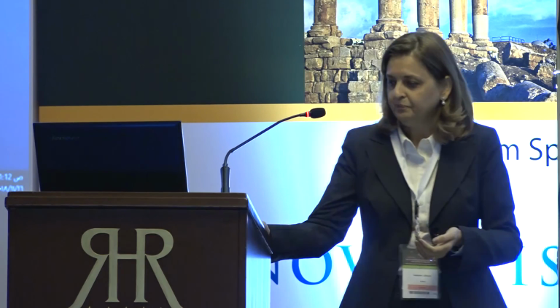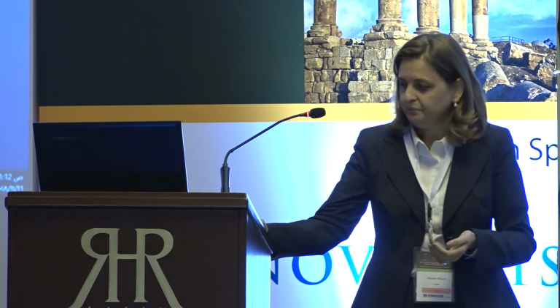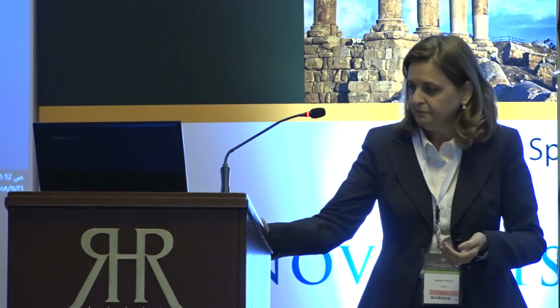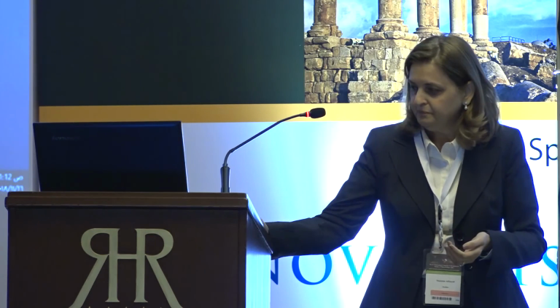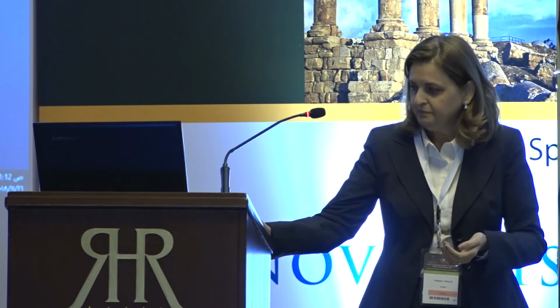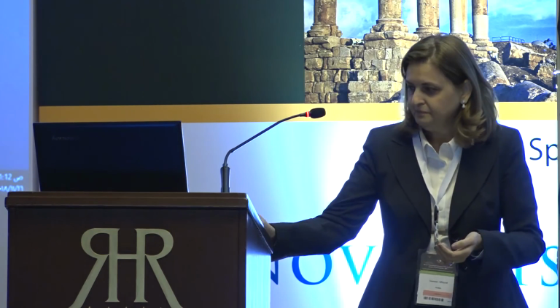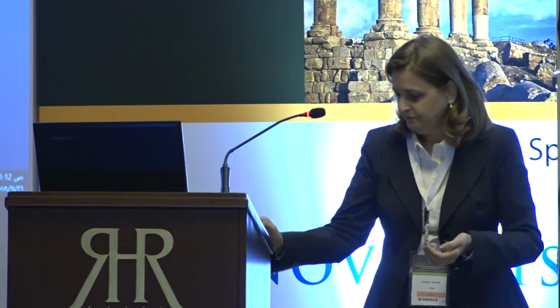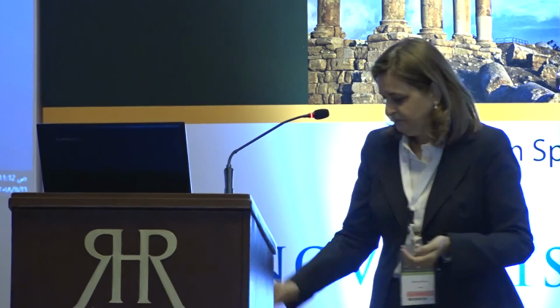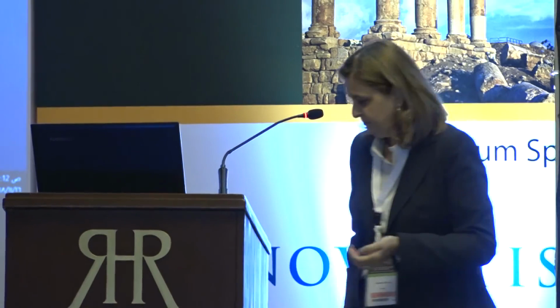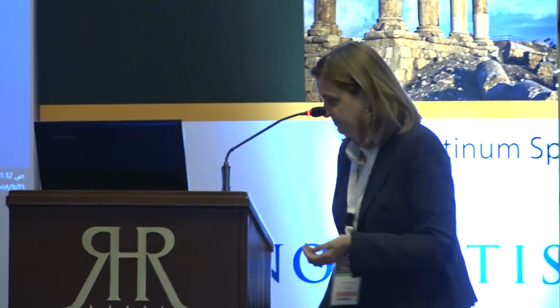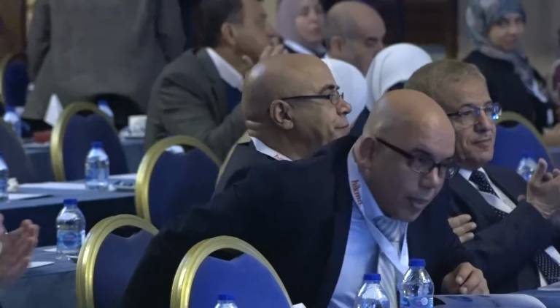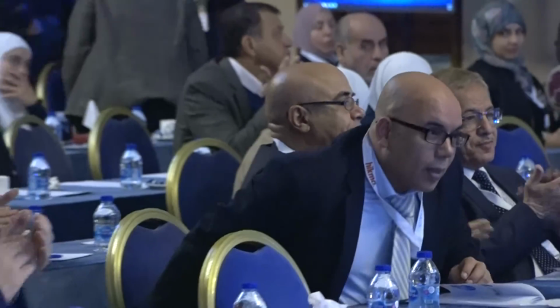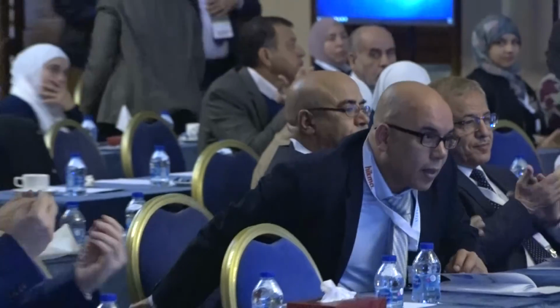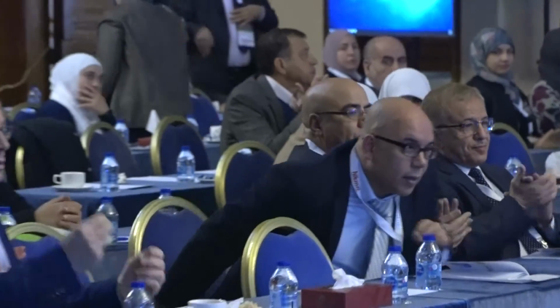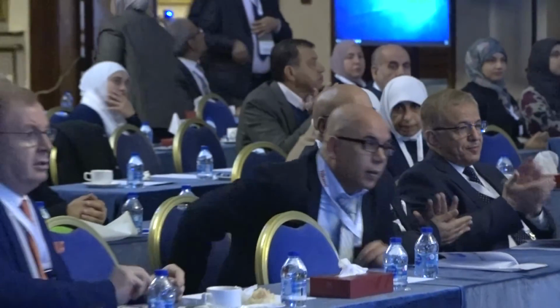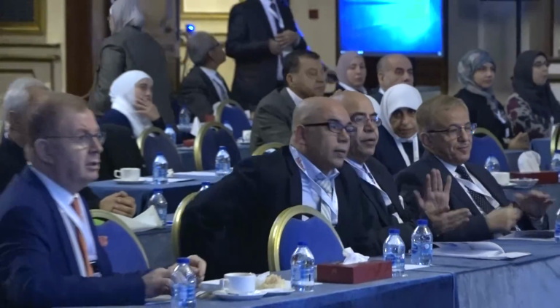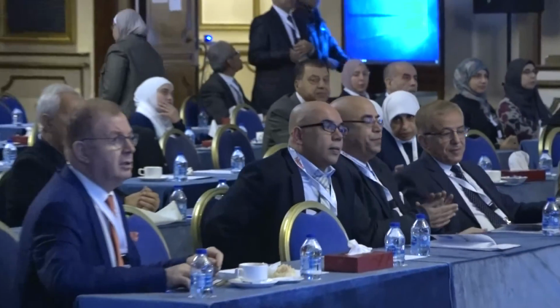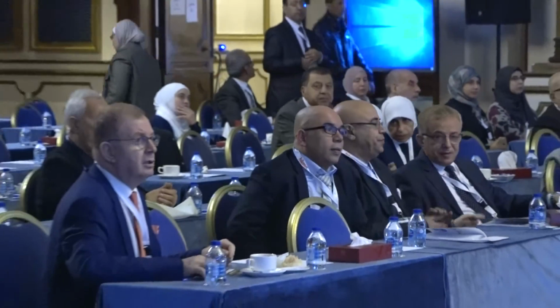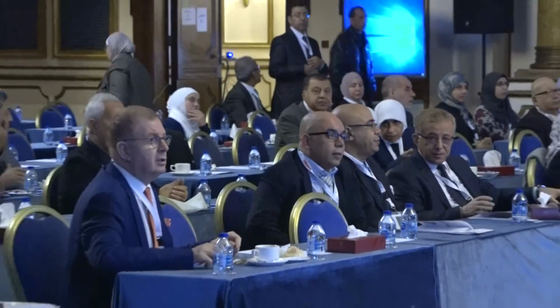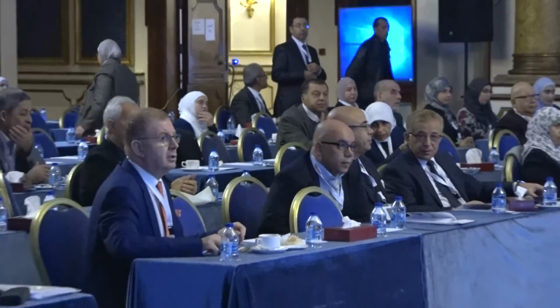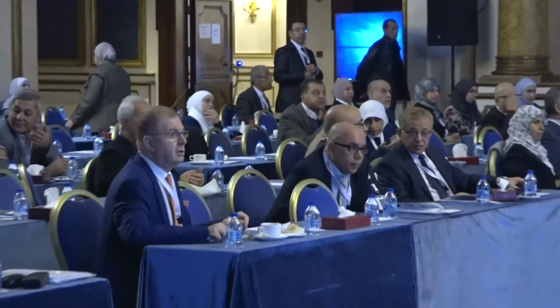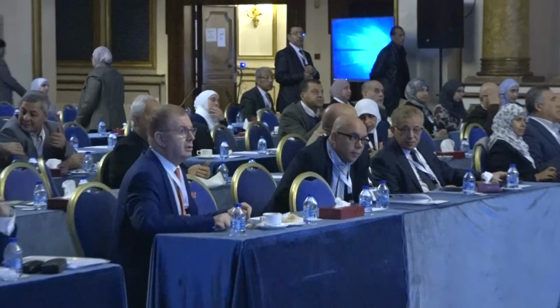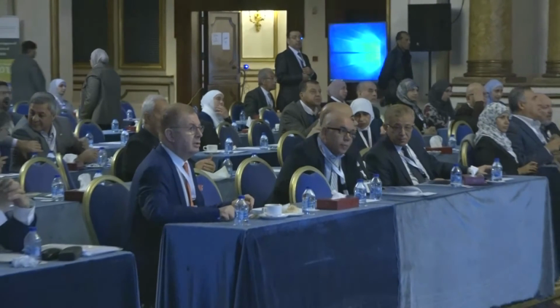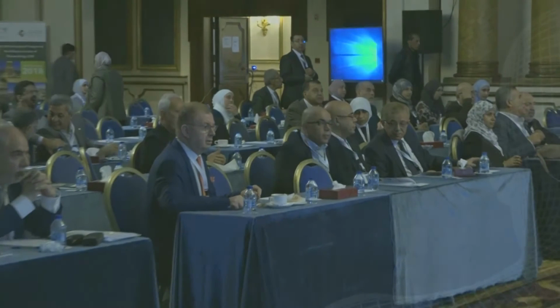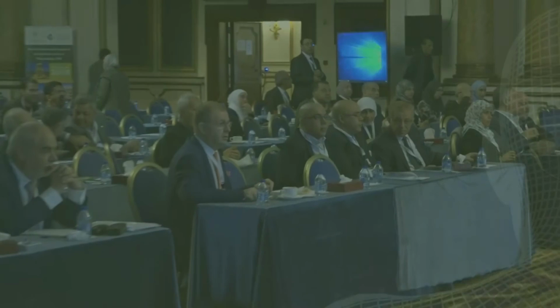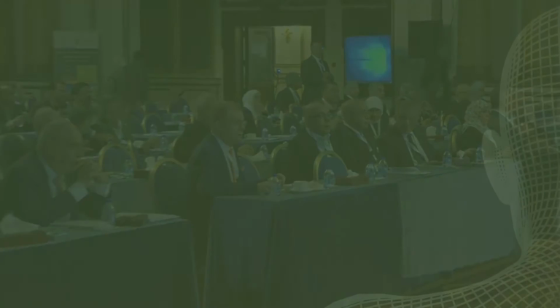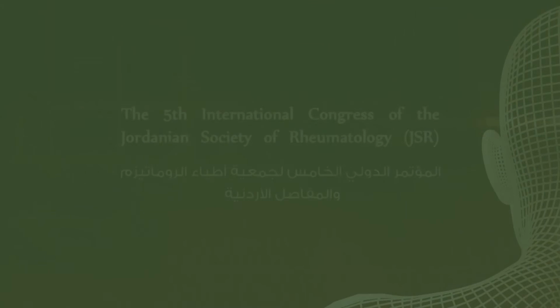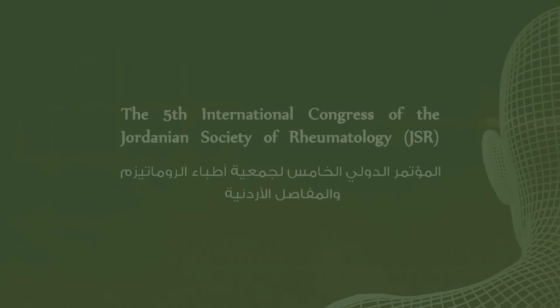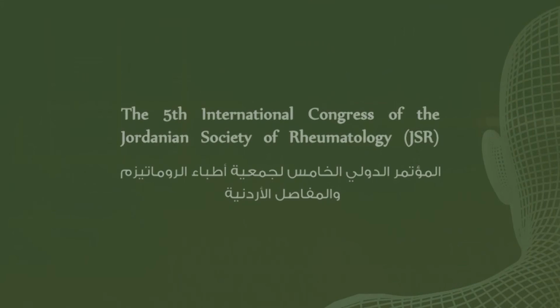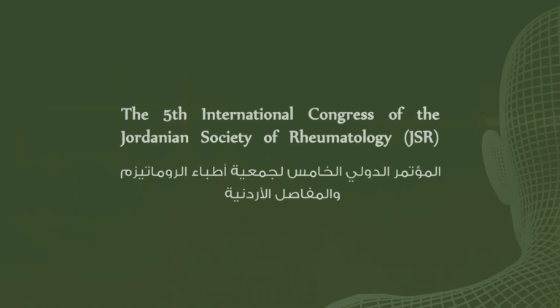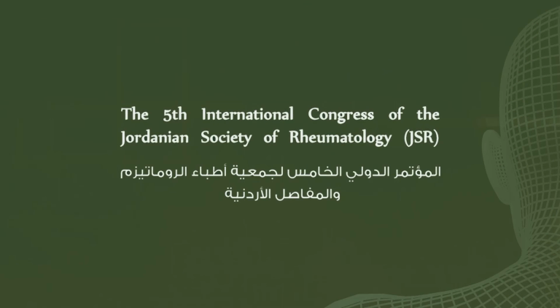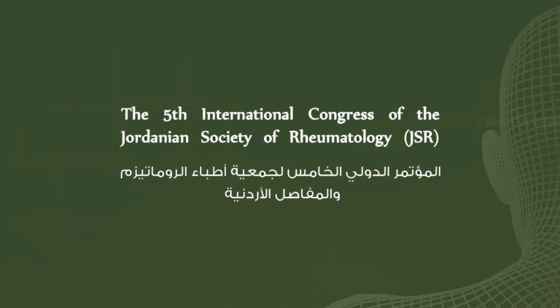Thank you very much. This is the end of our first session for the second day of the conference.